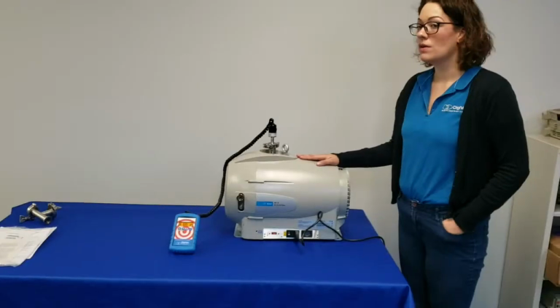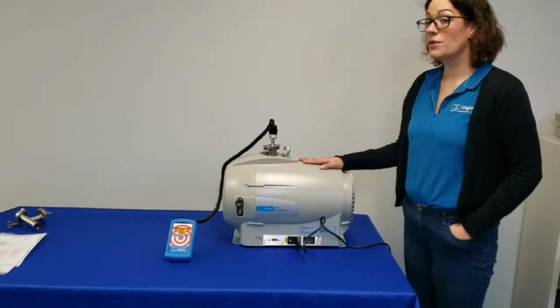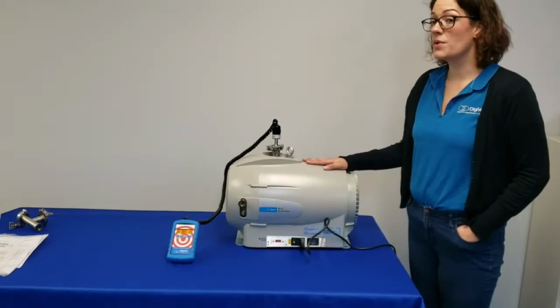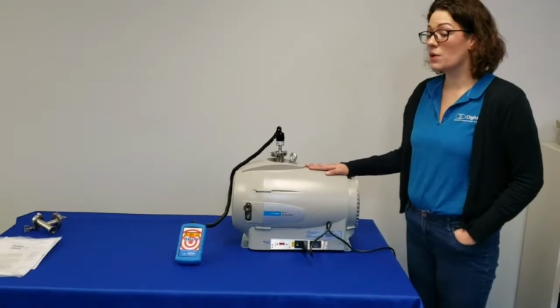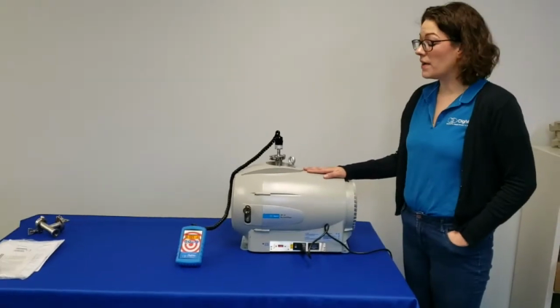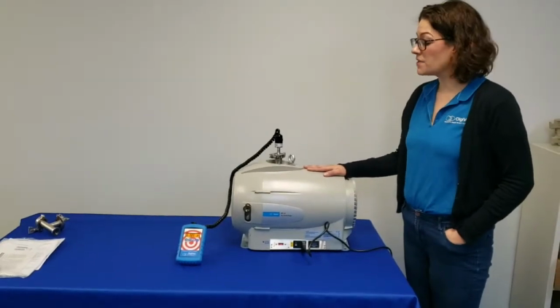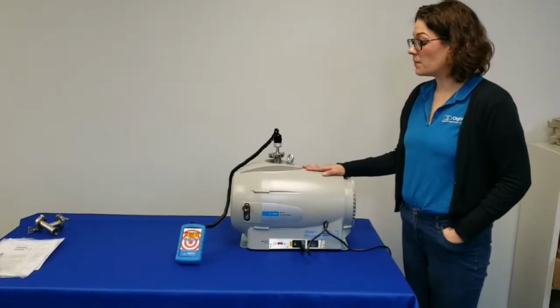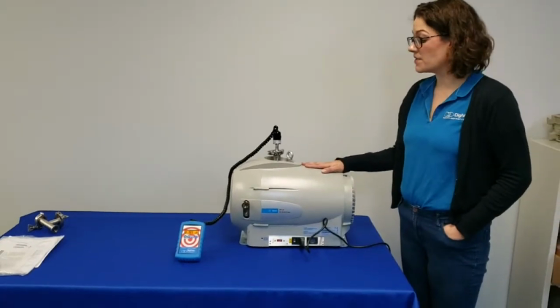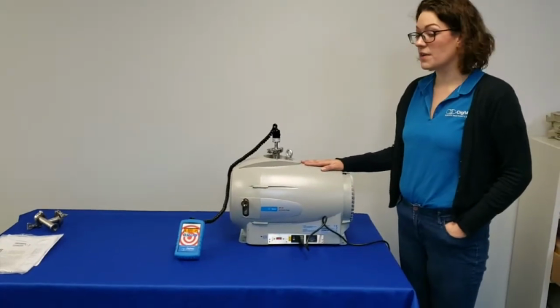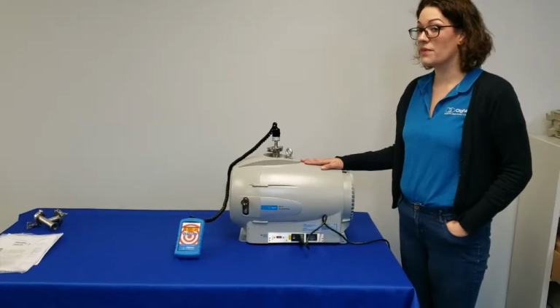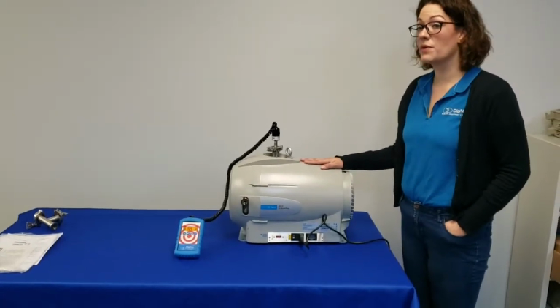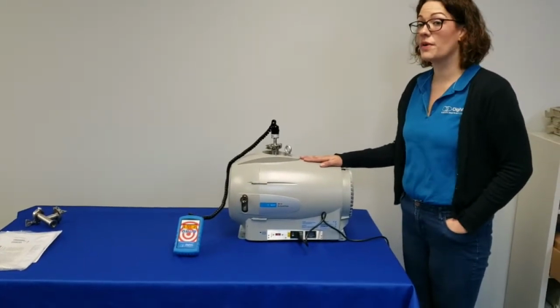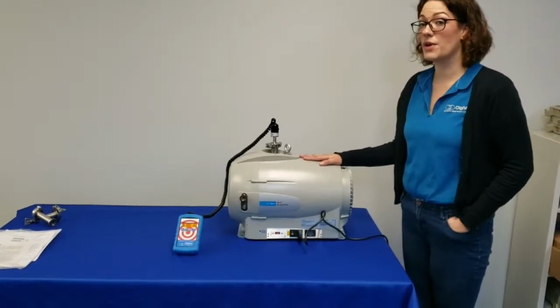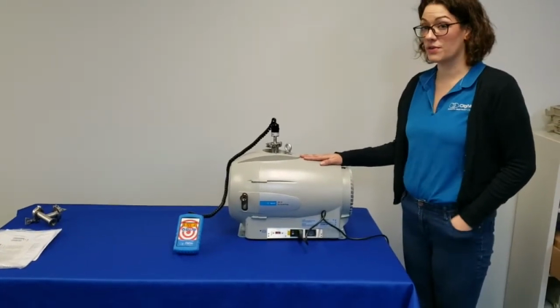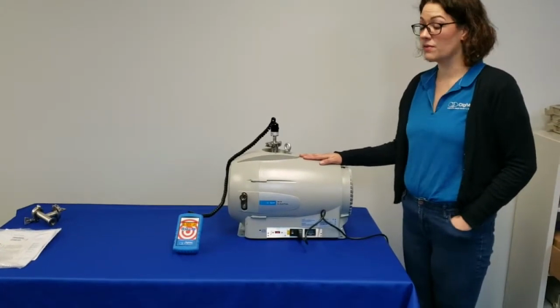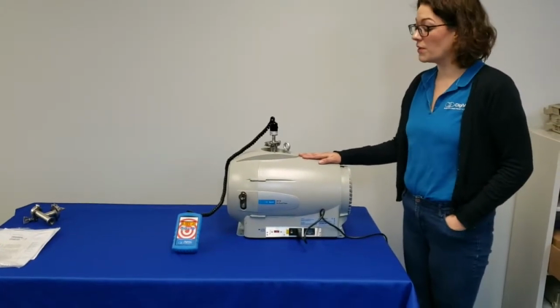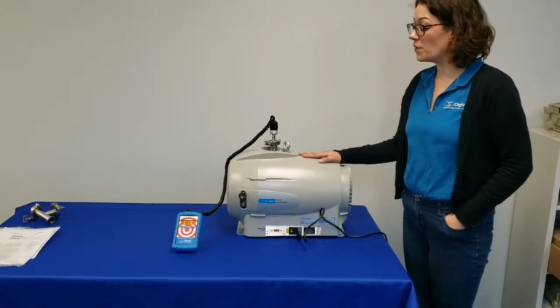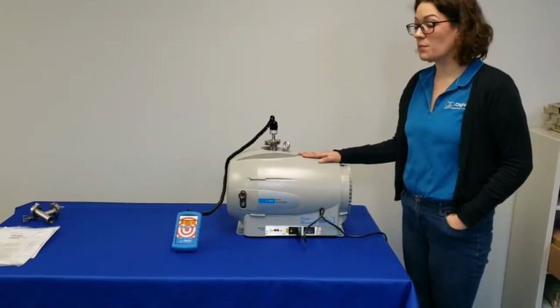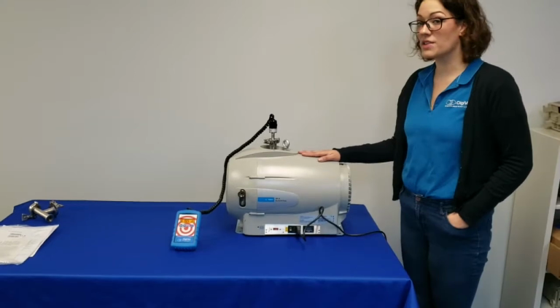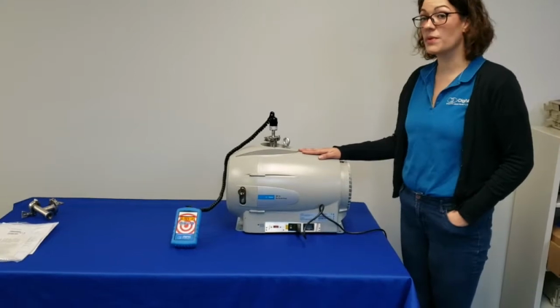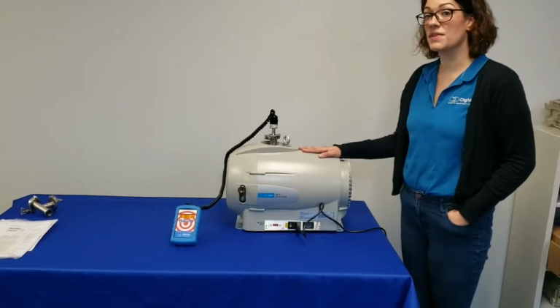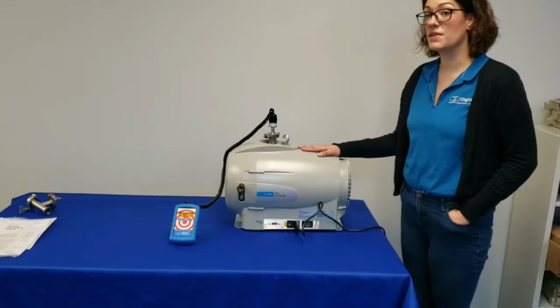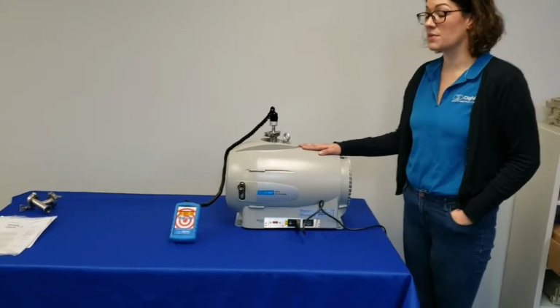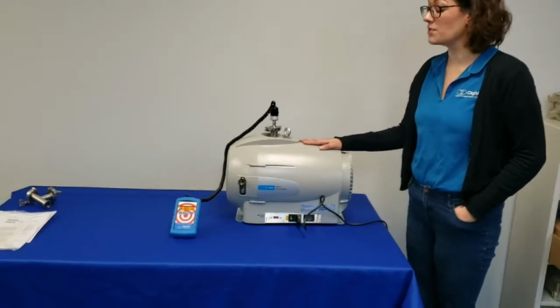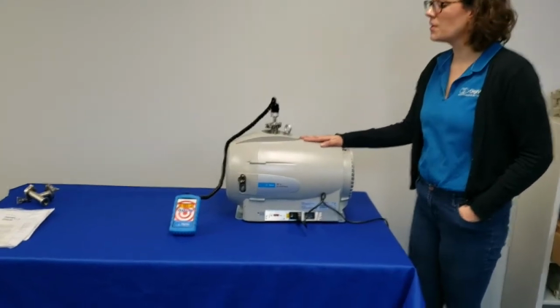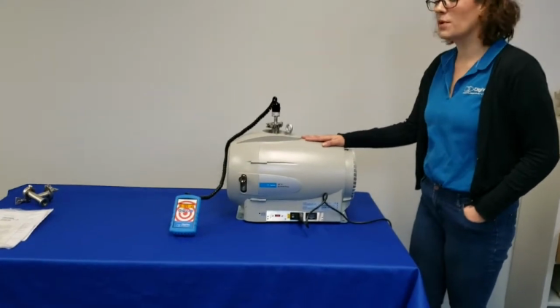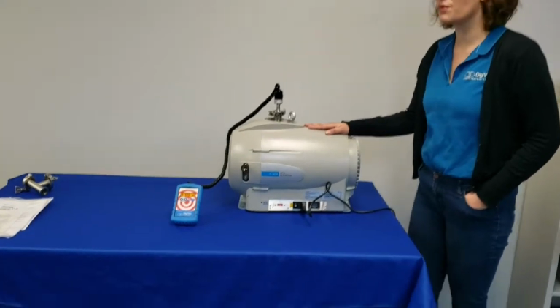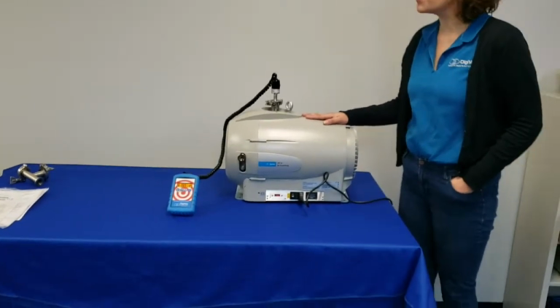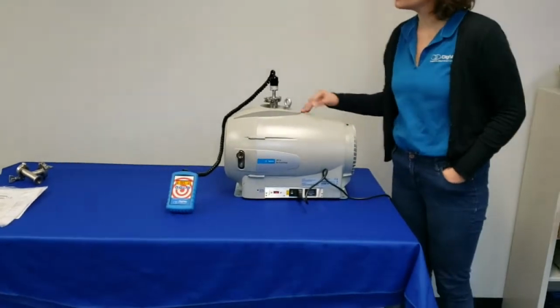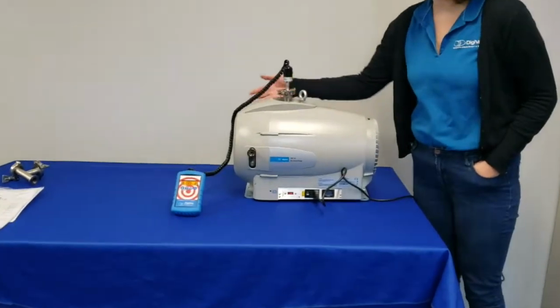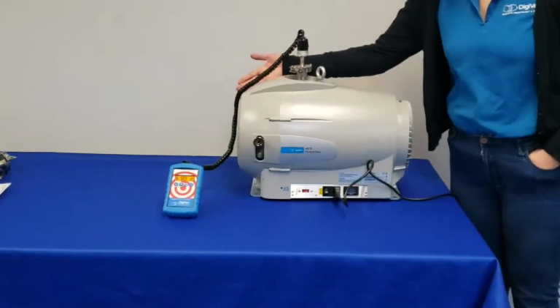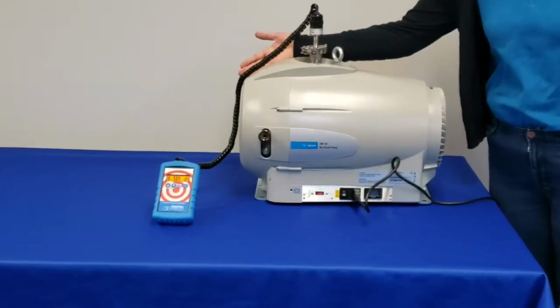You'll notice how quiet this pump is, with very little vibration, reading only approximately 60 decibels. Most of which comes from the fan.